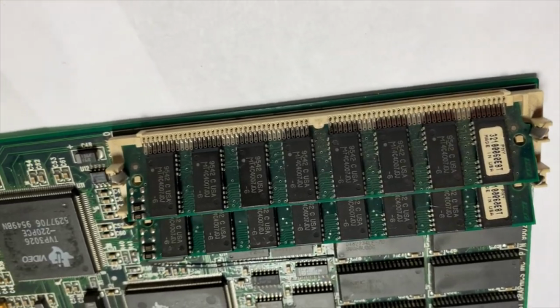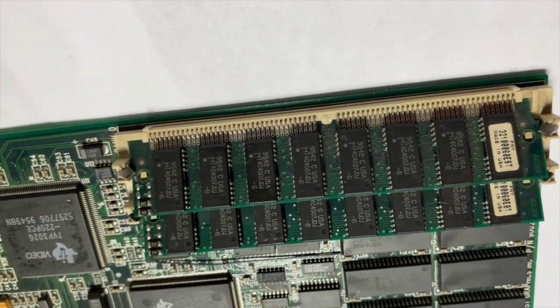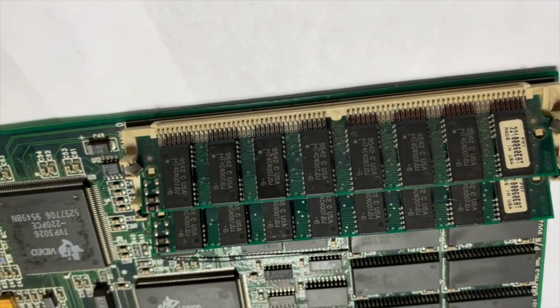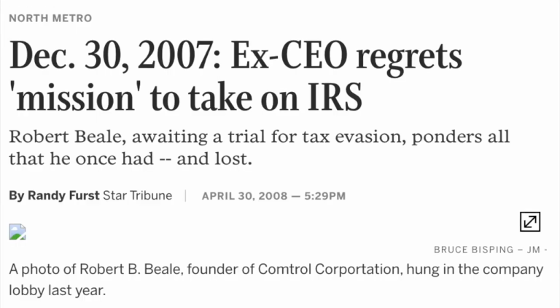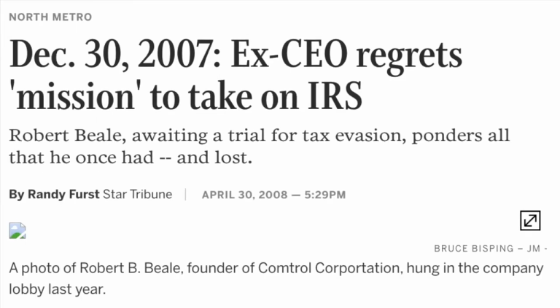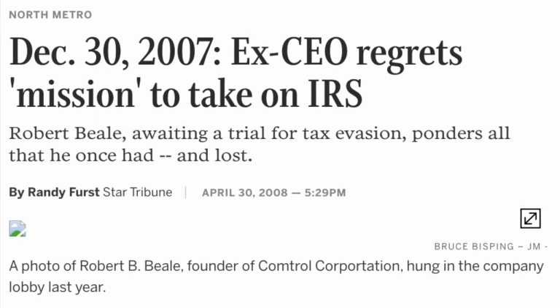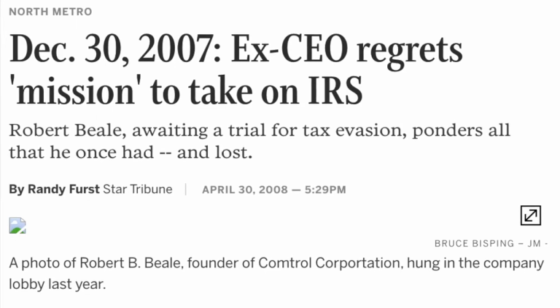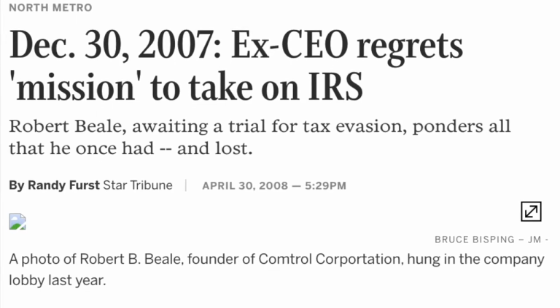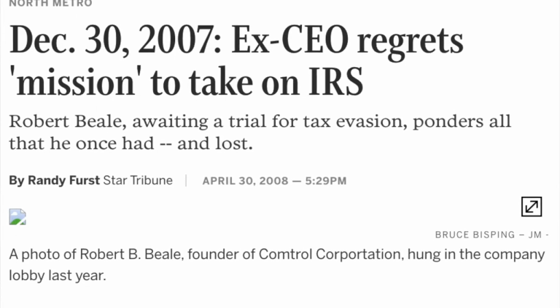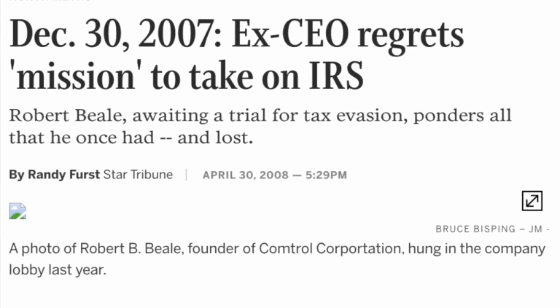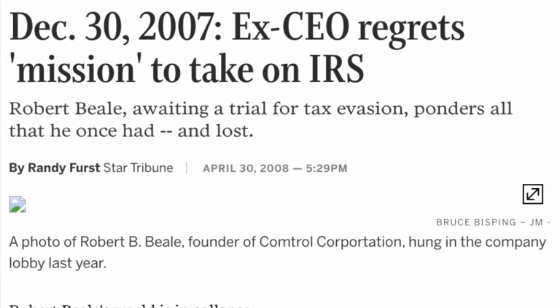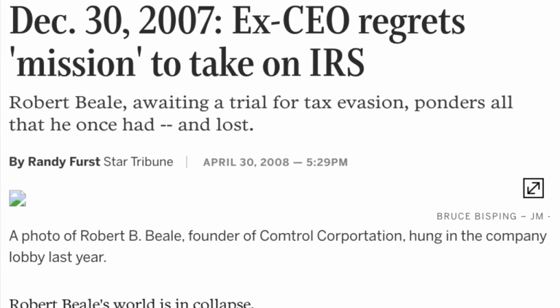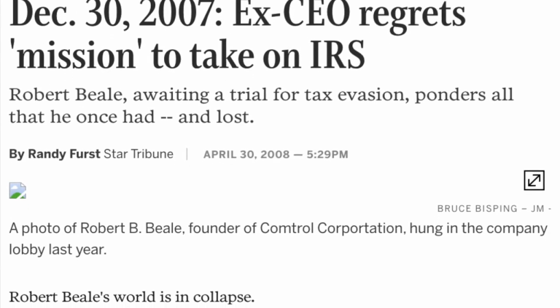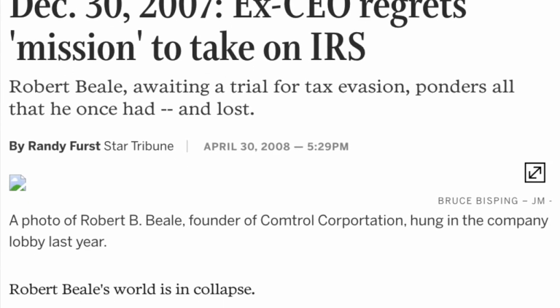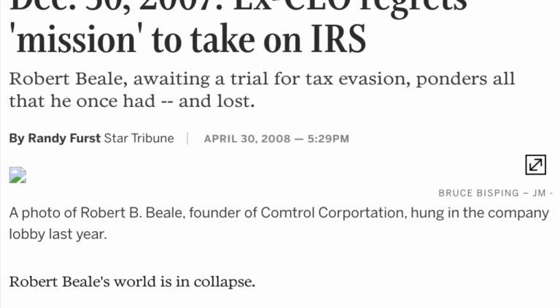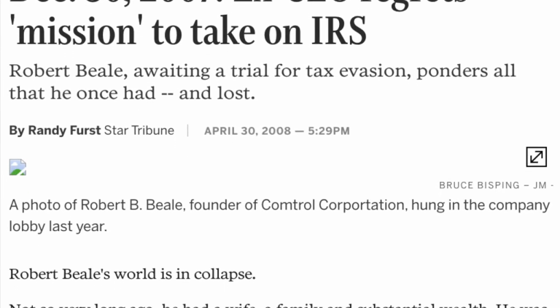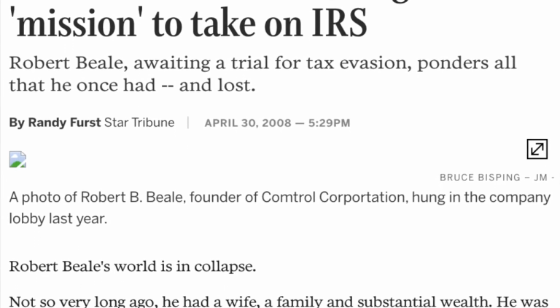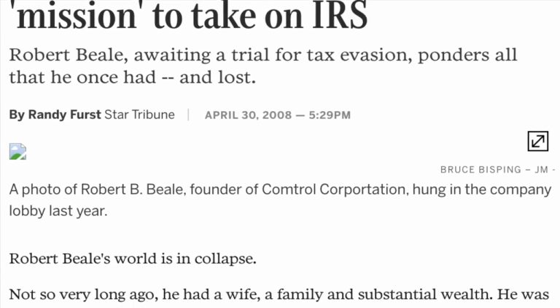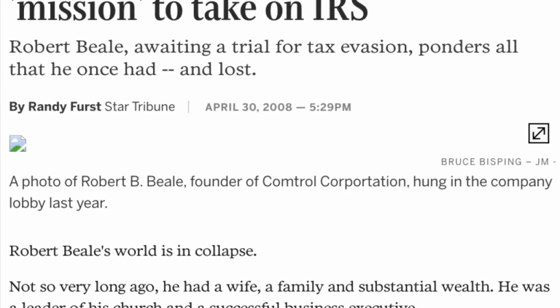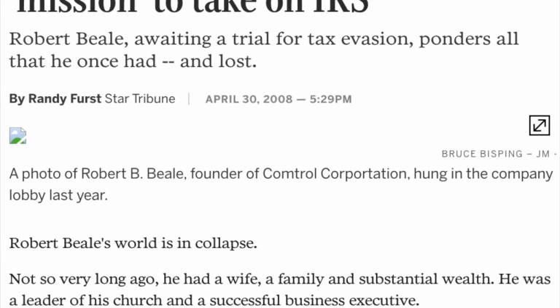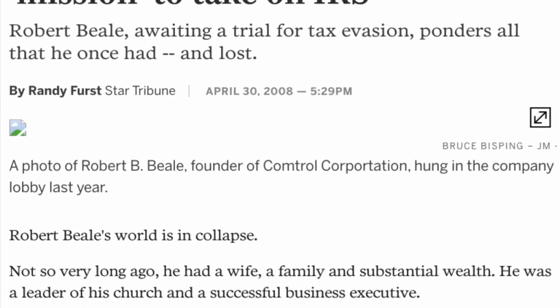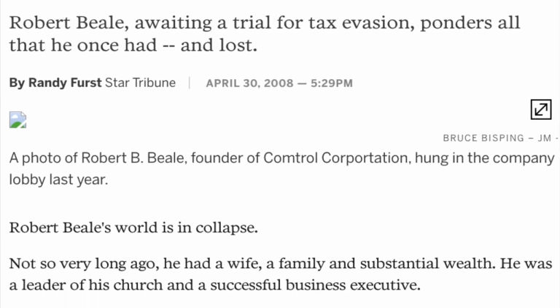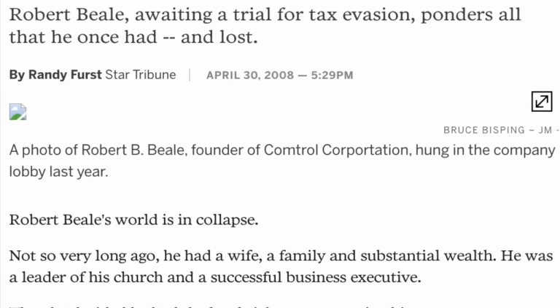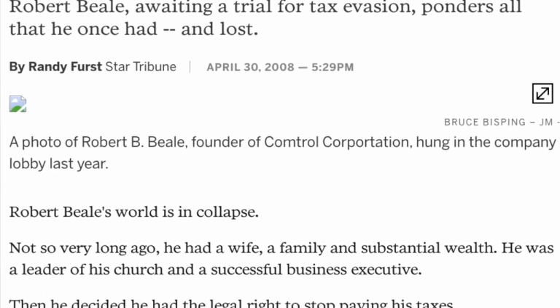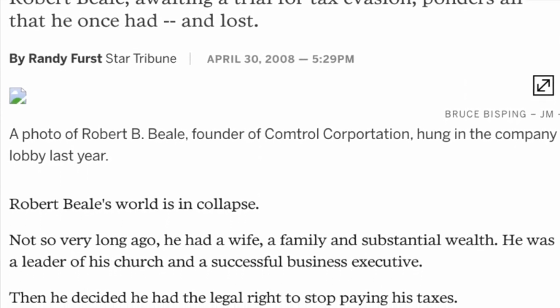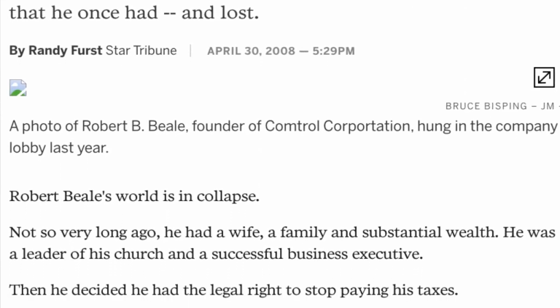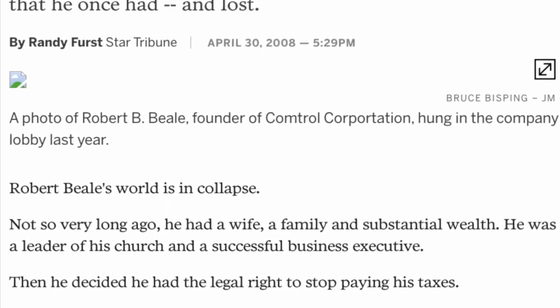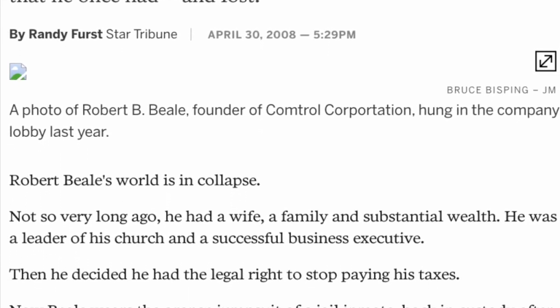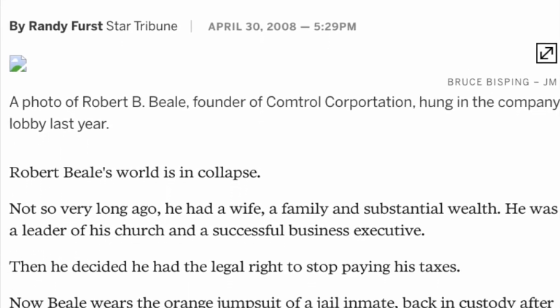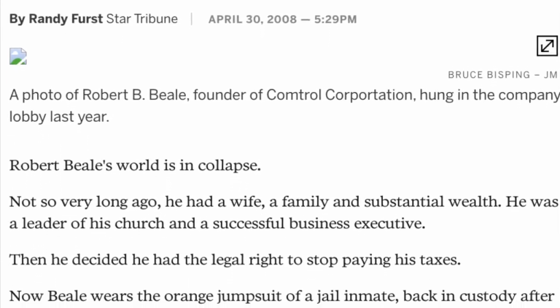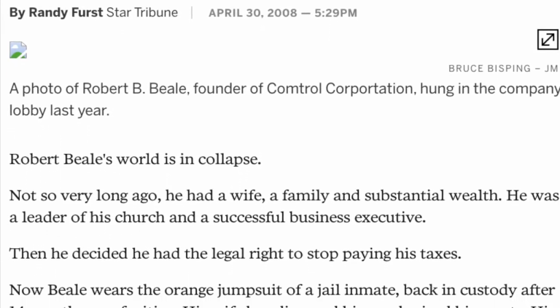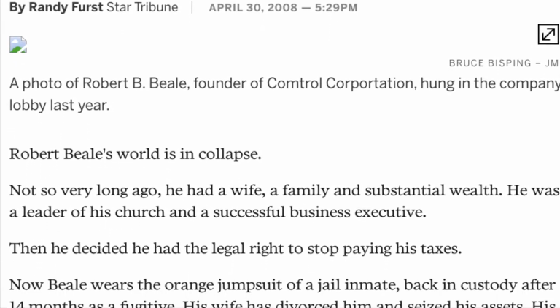Sadly, the company's founder decided to fight the IRS and lost, and the company was sold off to ATI.